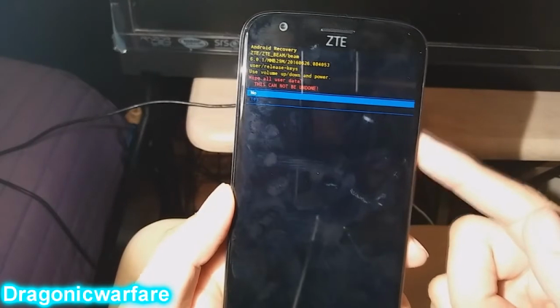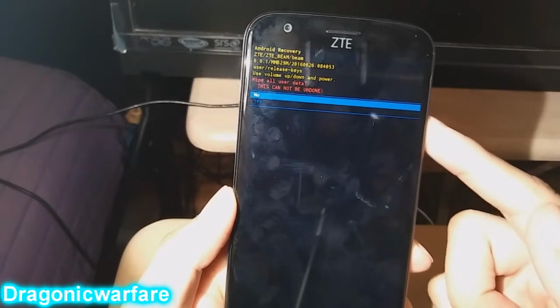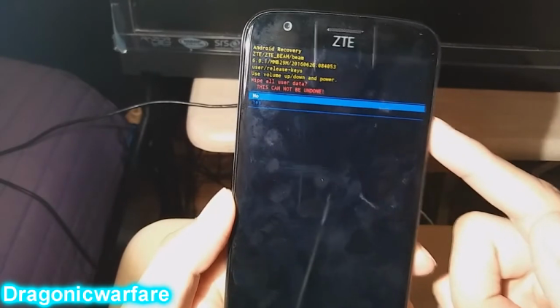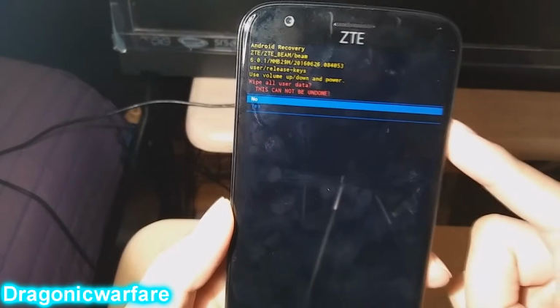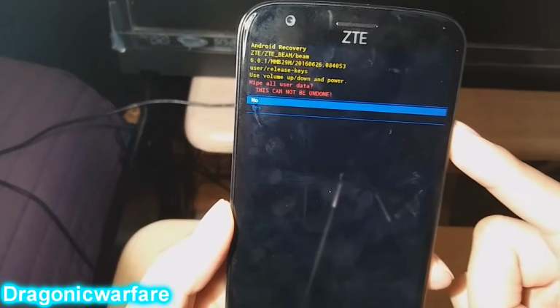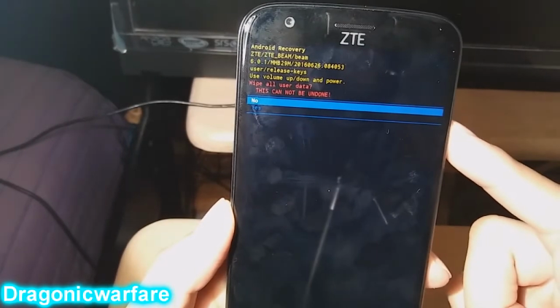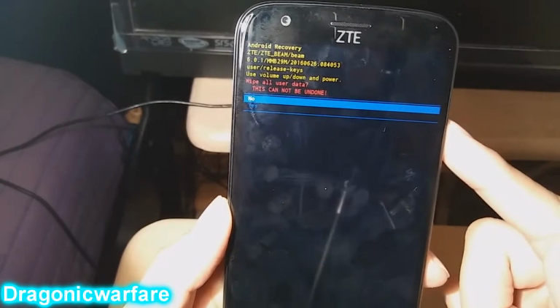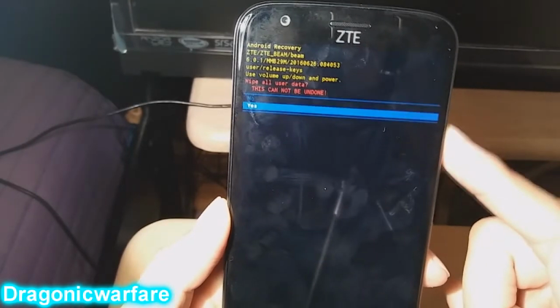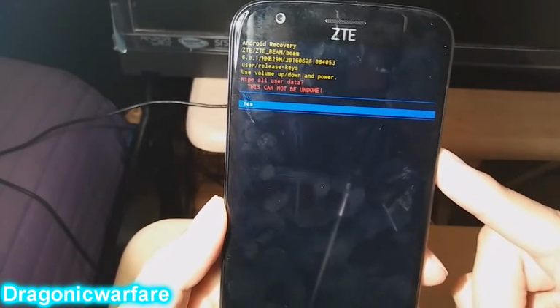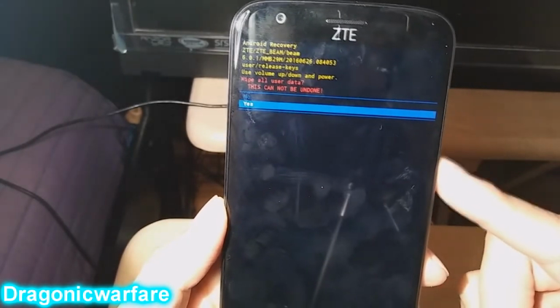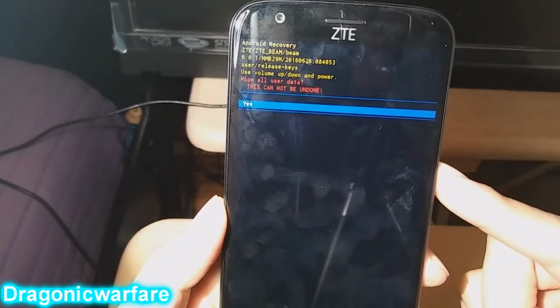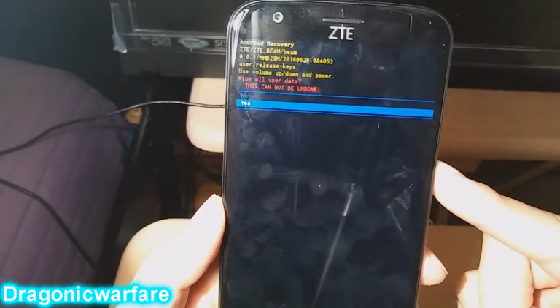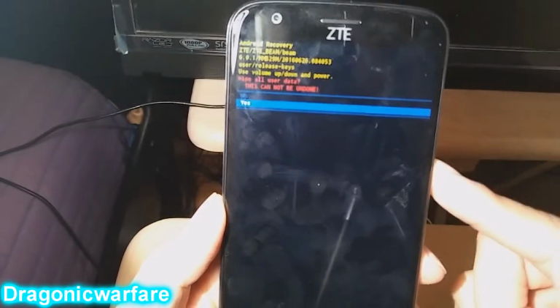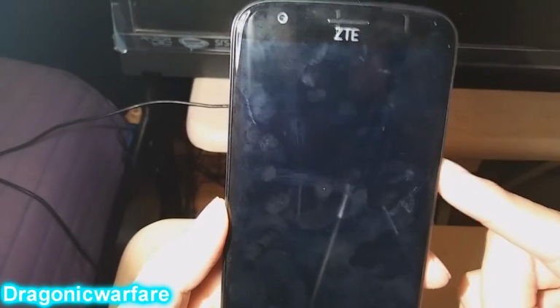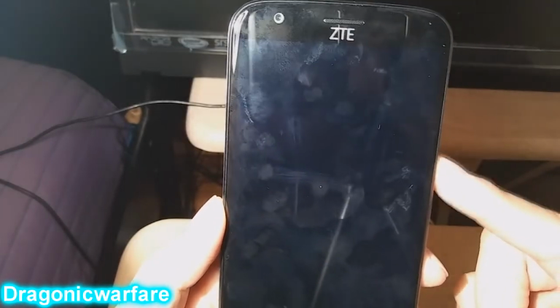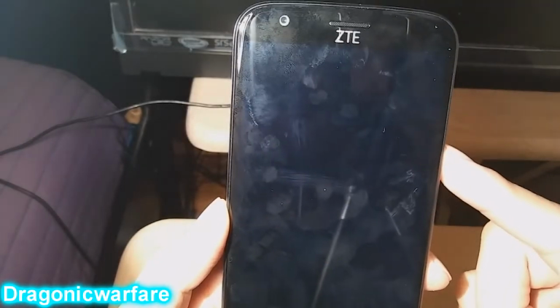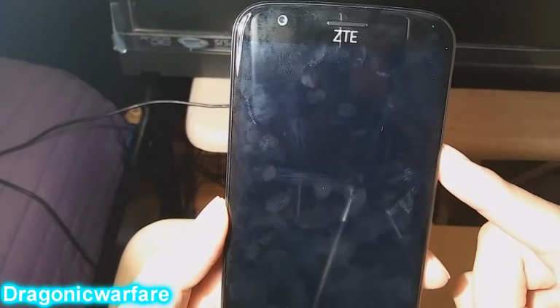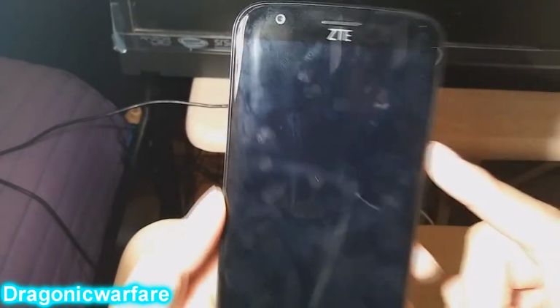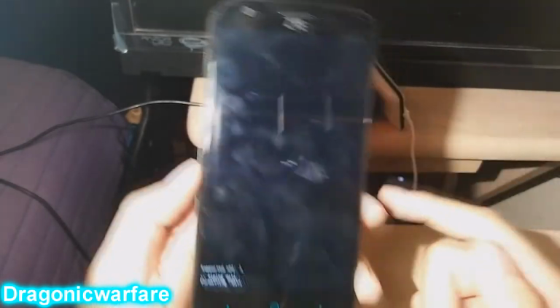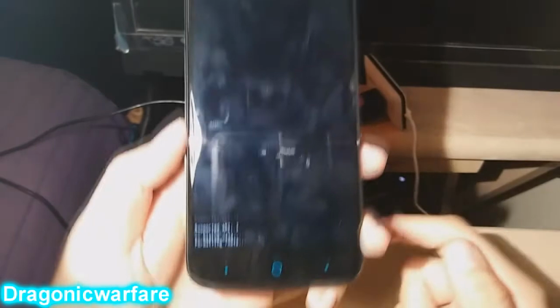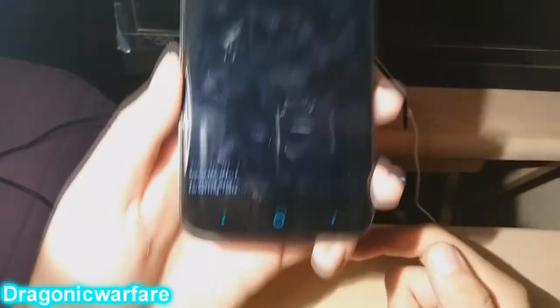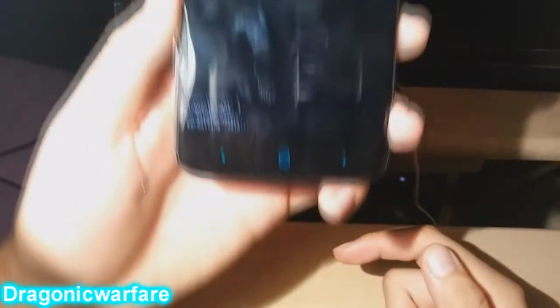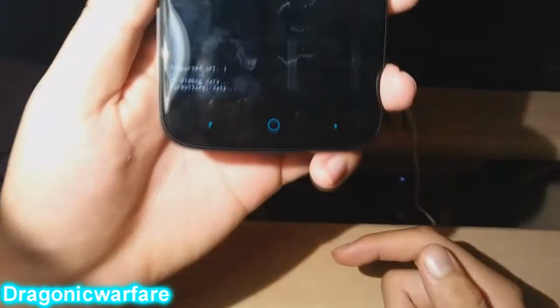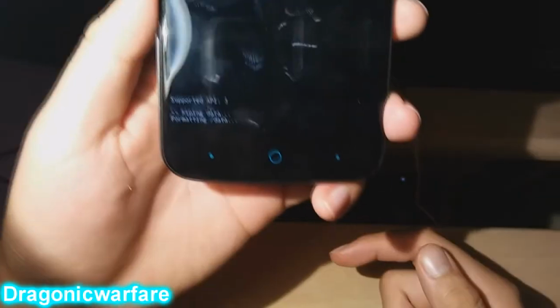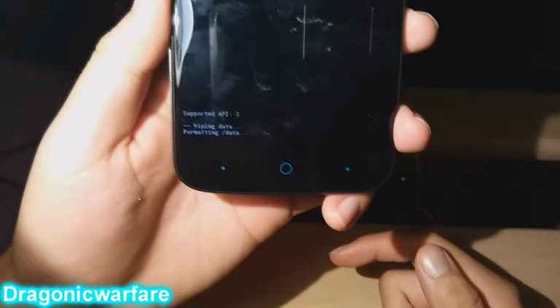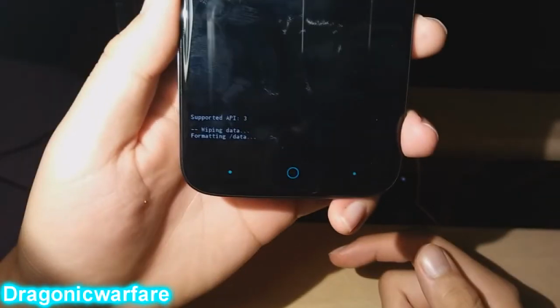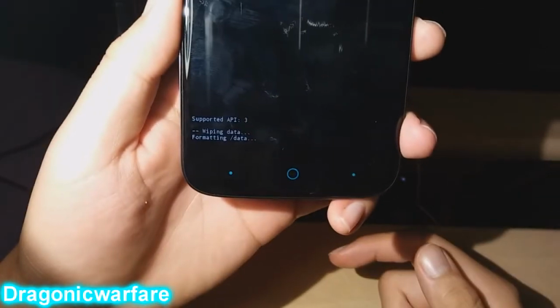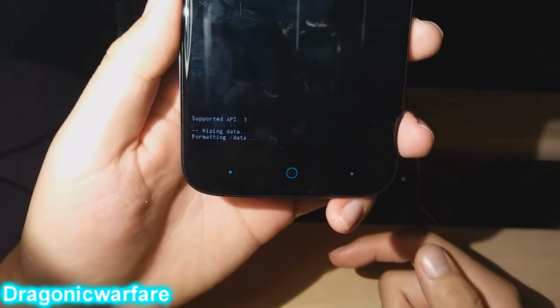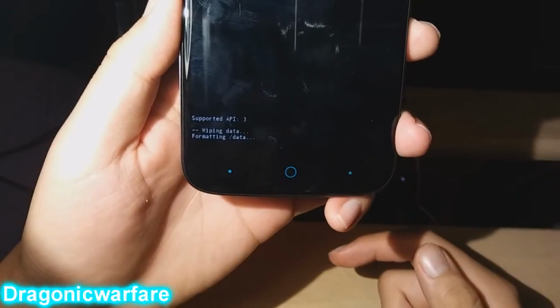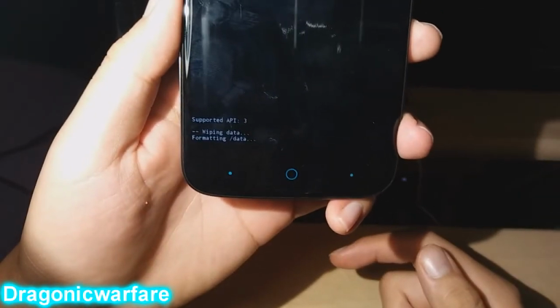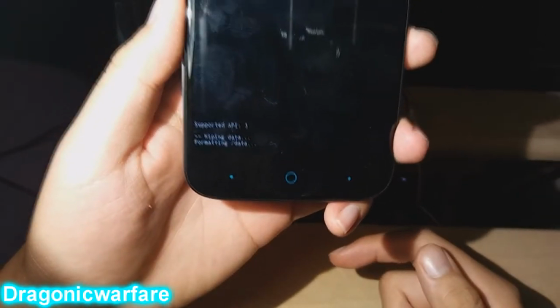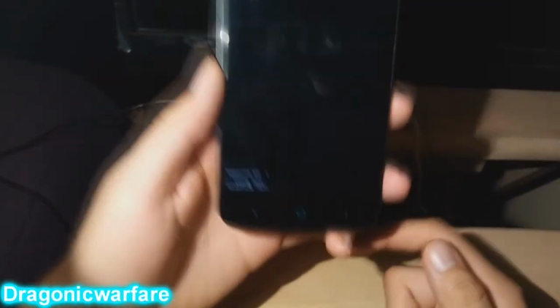Then scroll down to 'Yes' and press the Power button to confirm. As you can see, the phone will start to wipe.